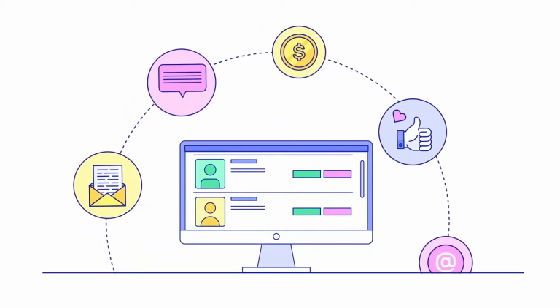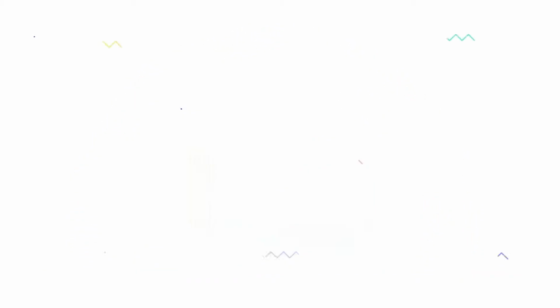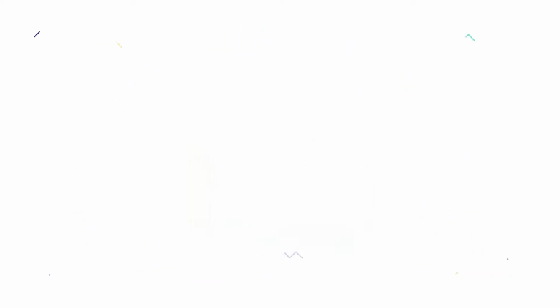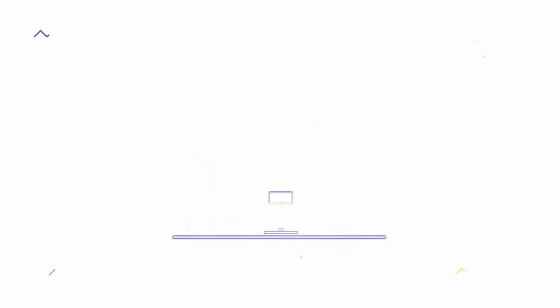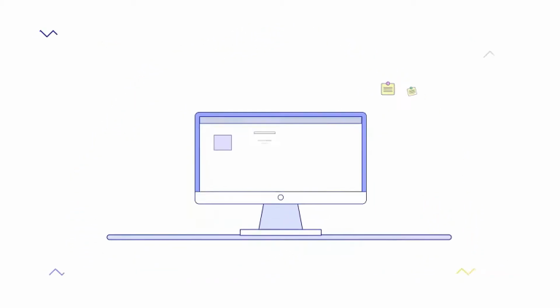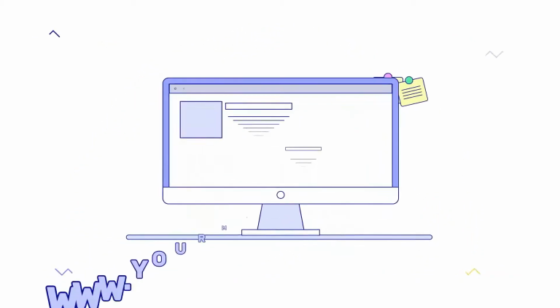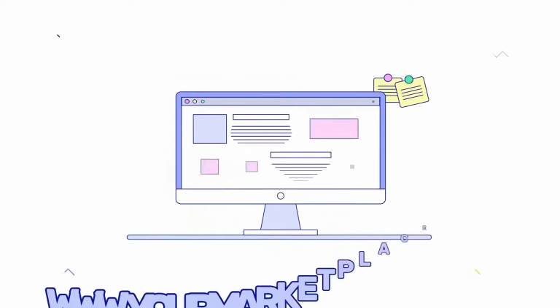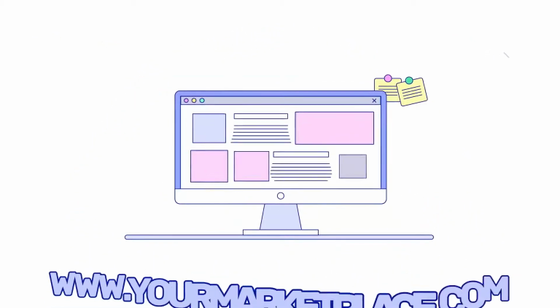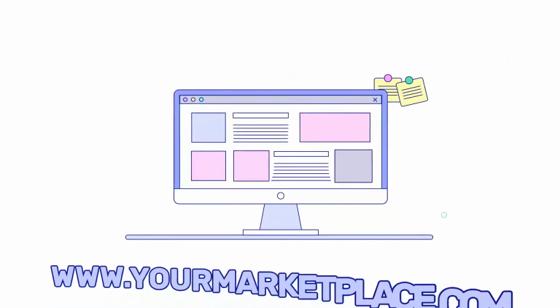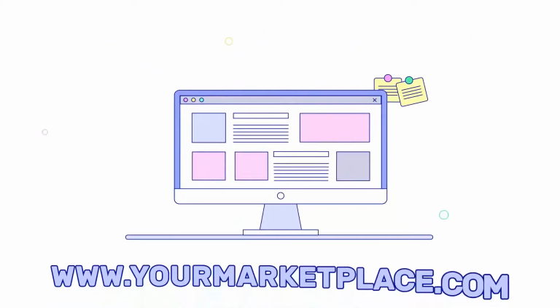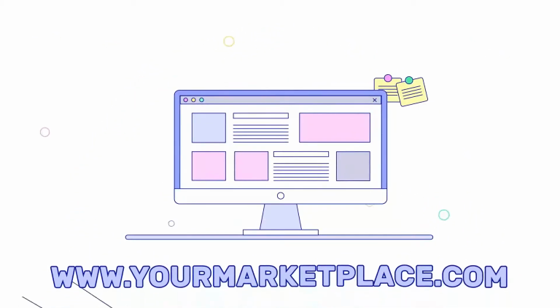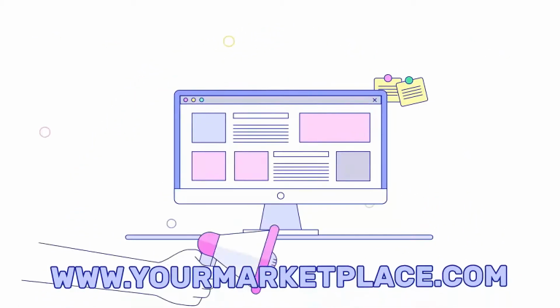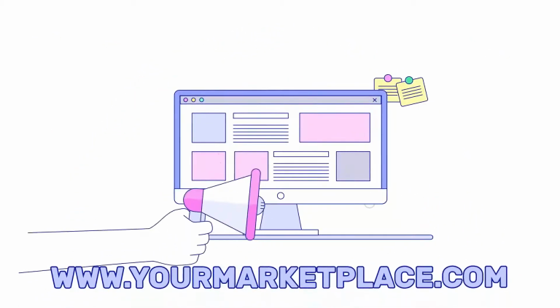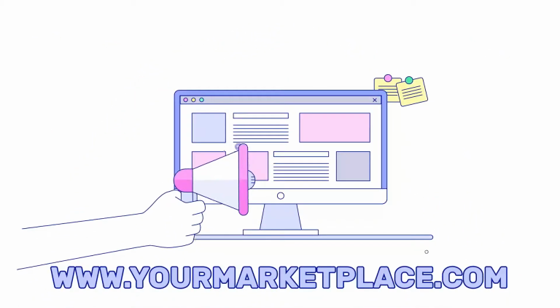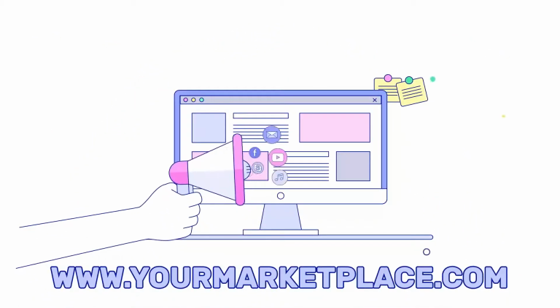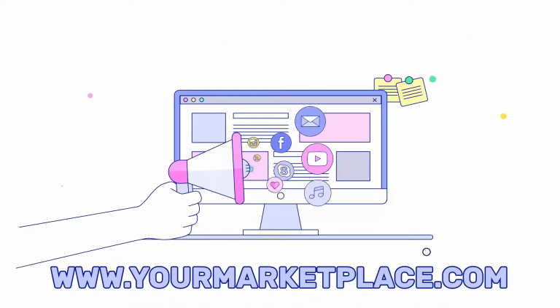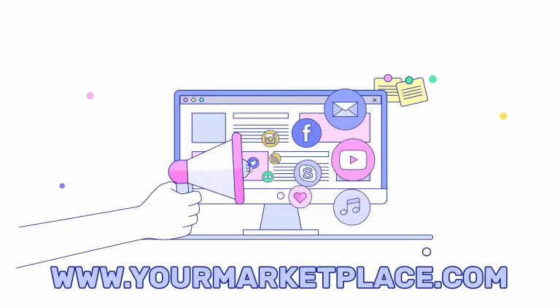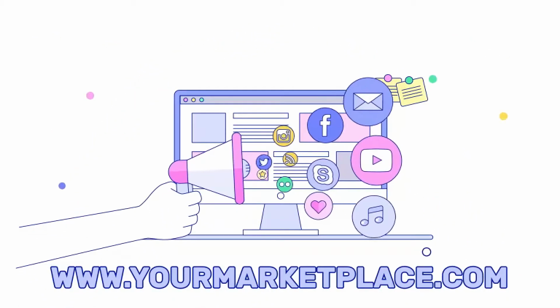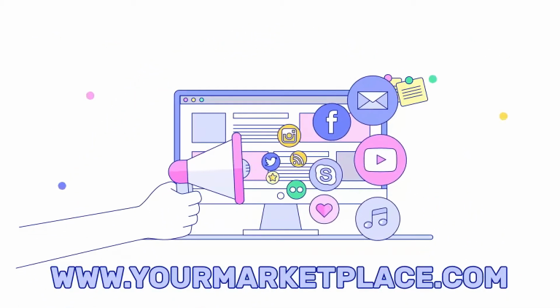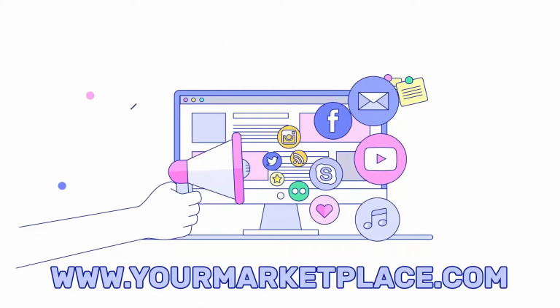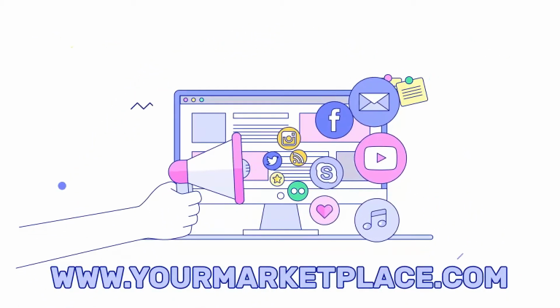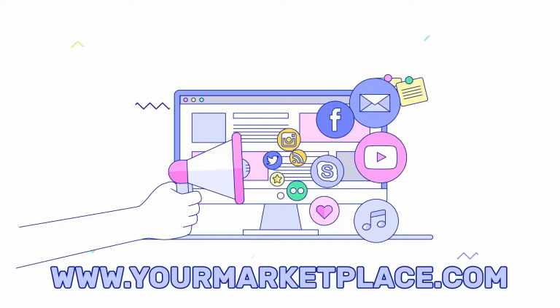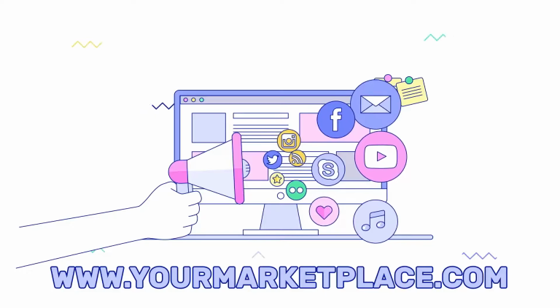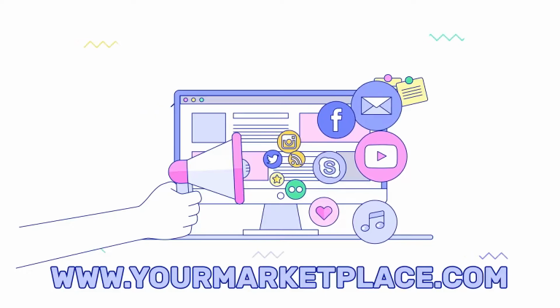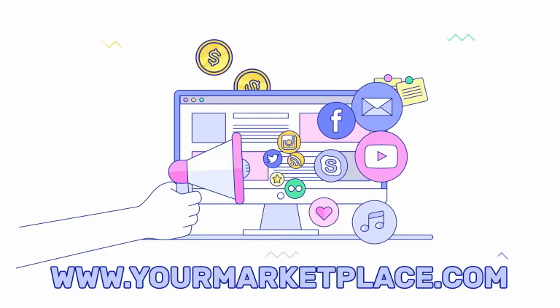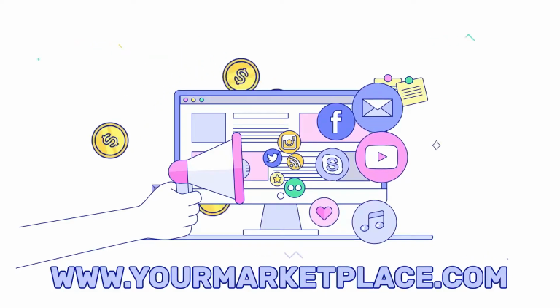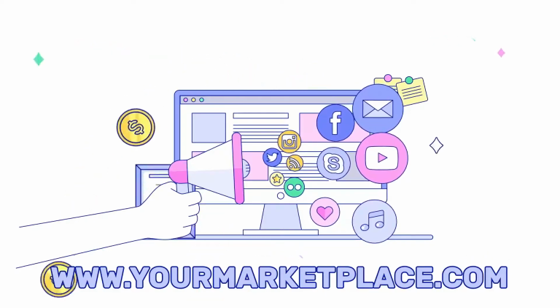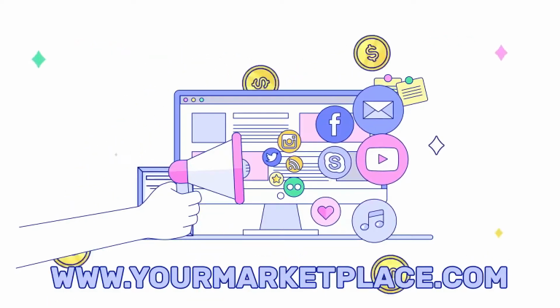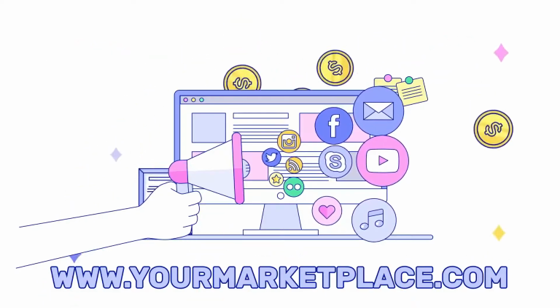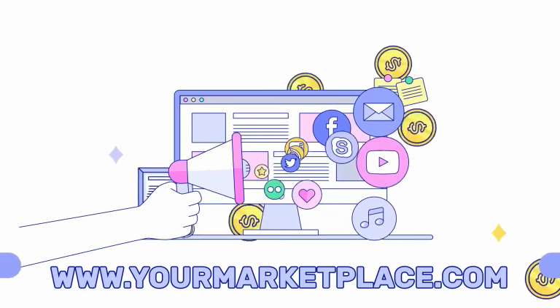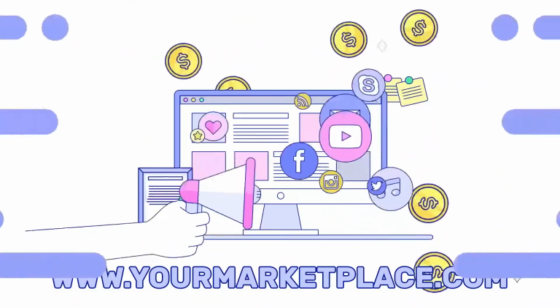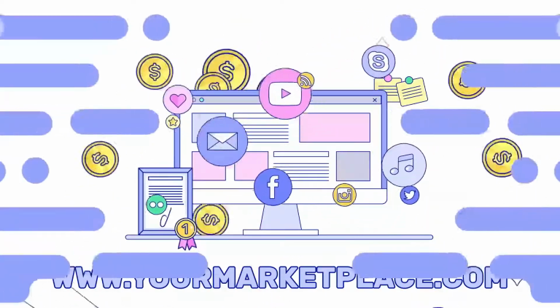Bring your own domain, add your social media handles, and accept online payments.